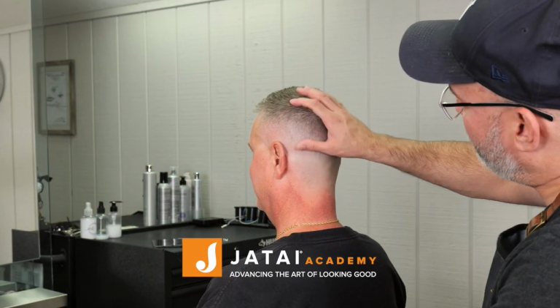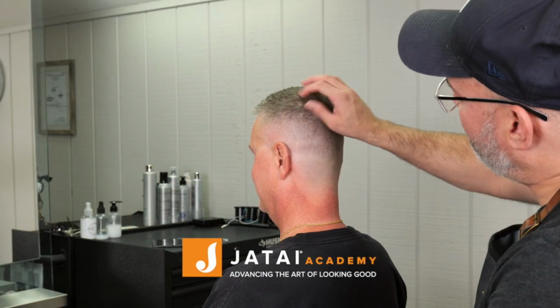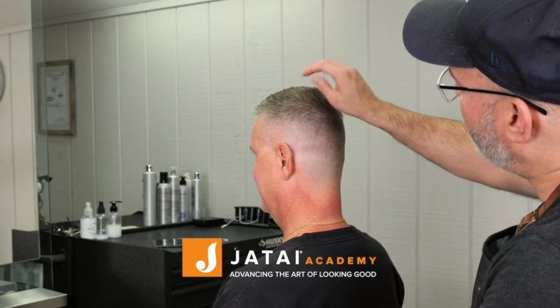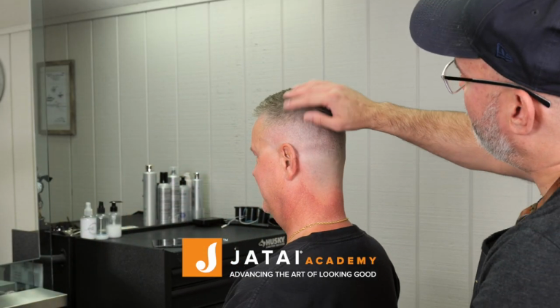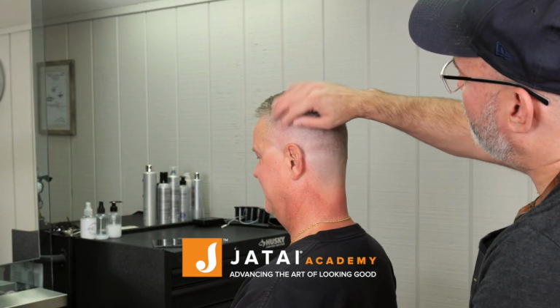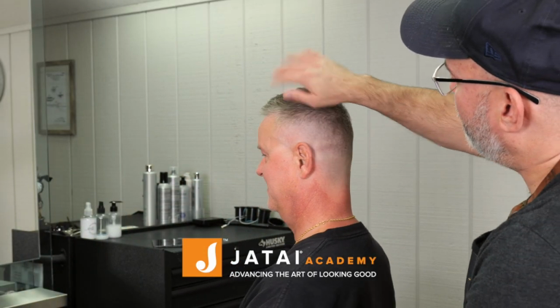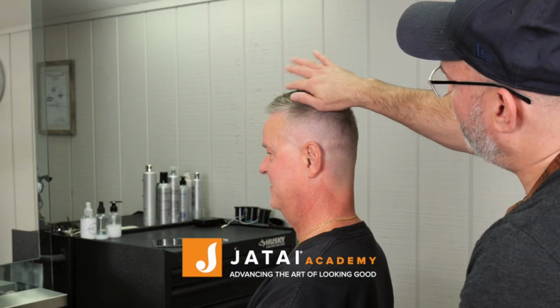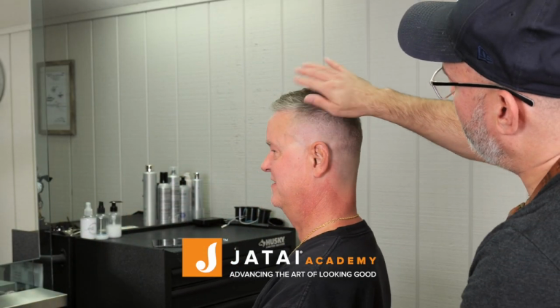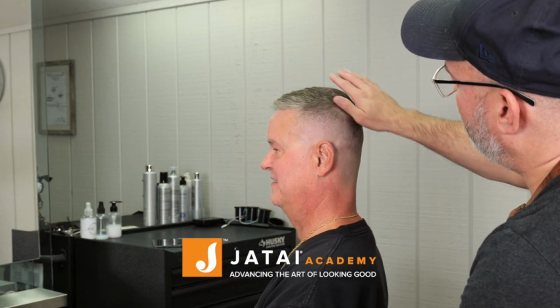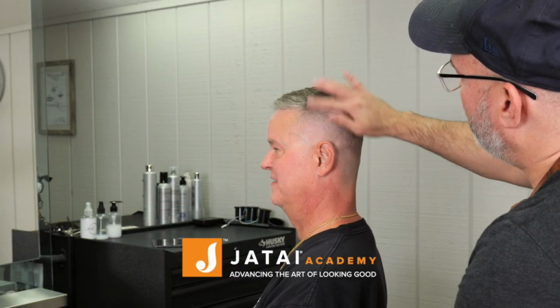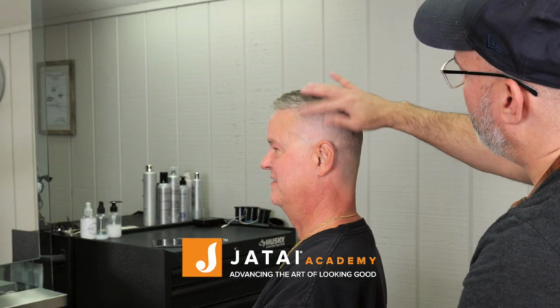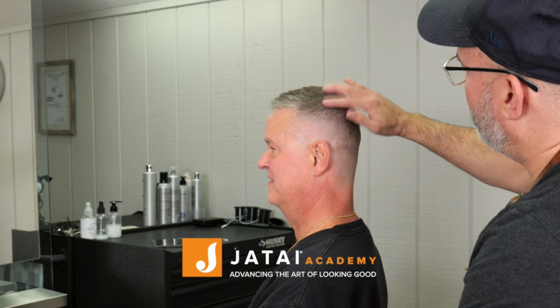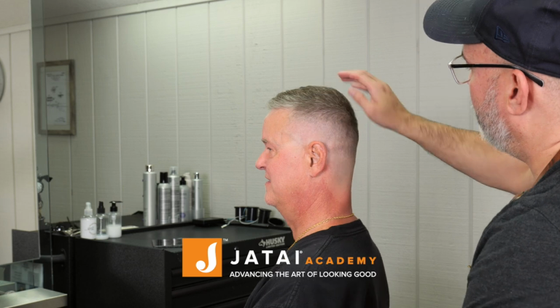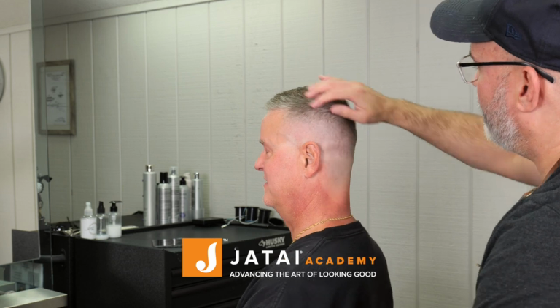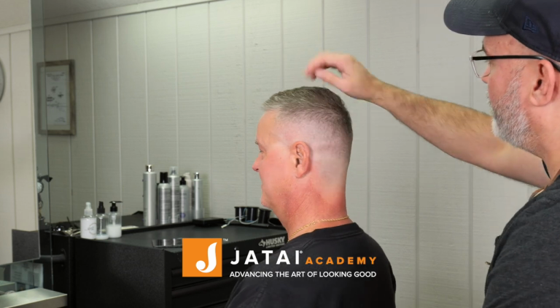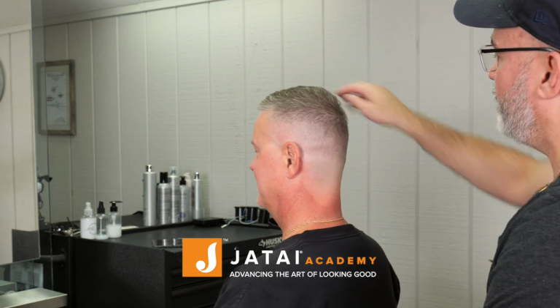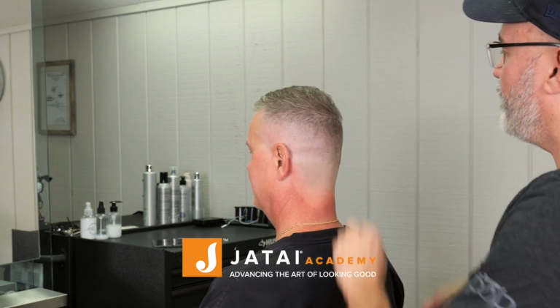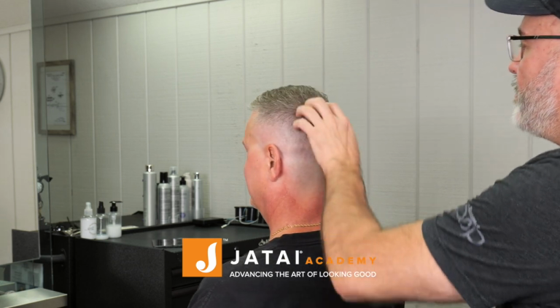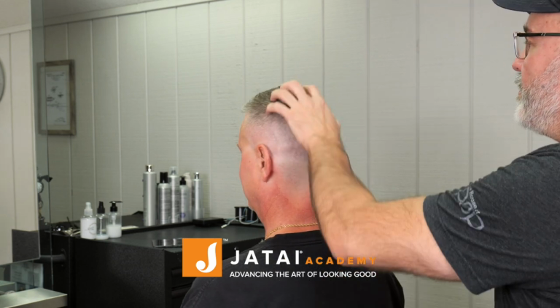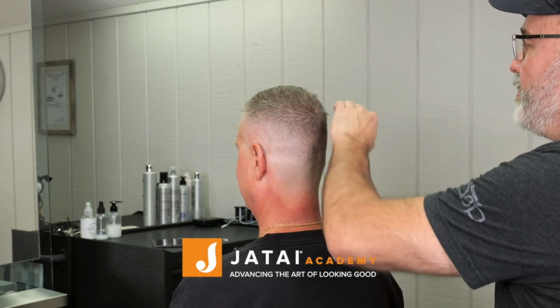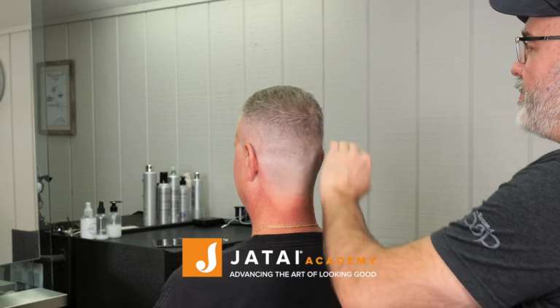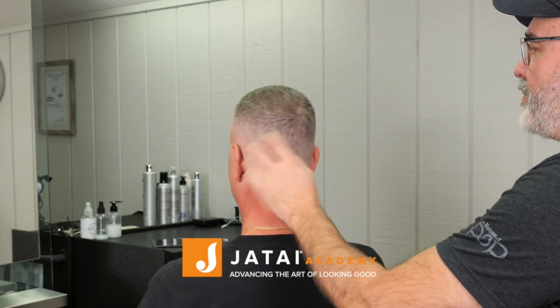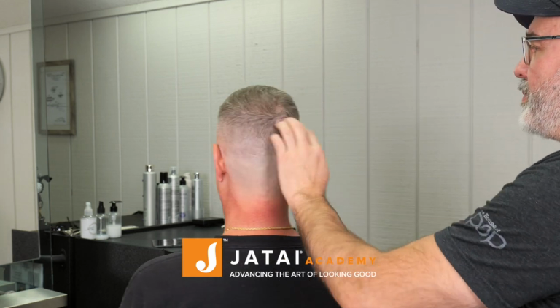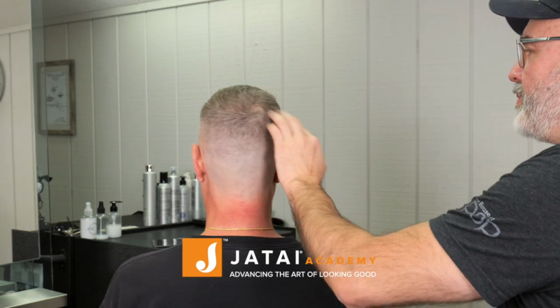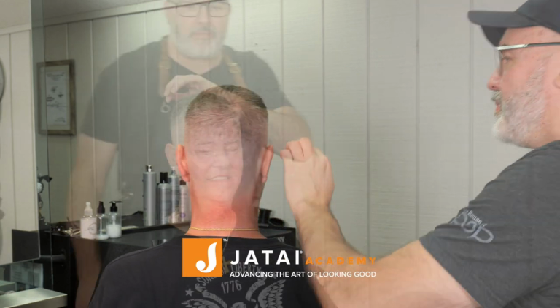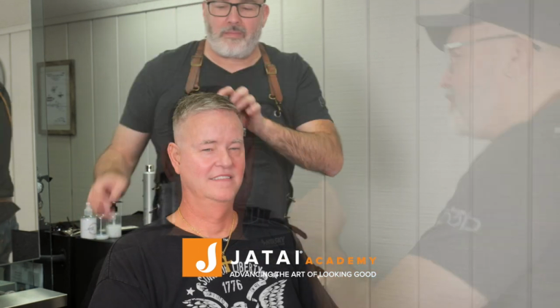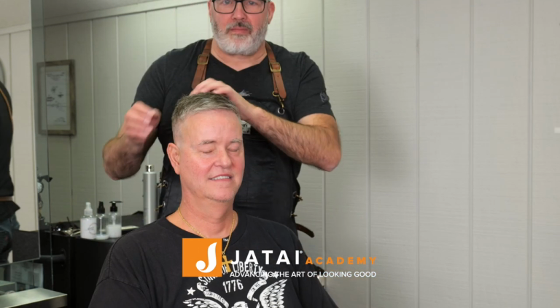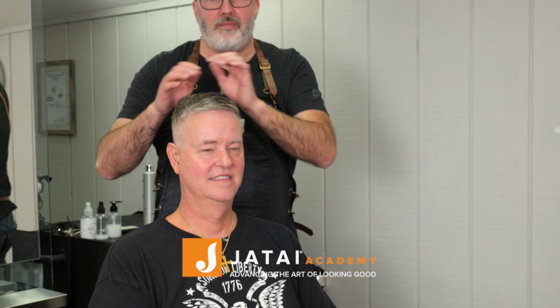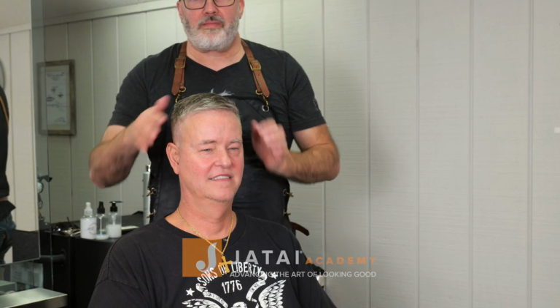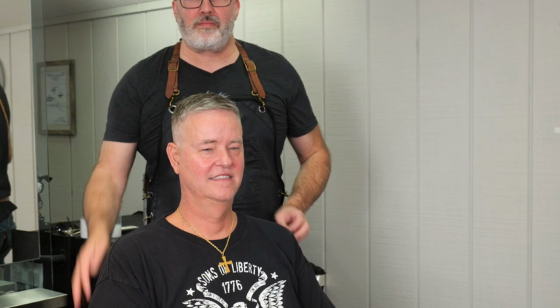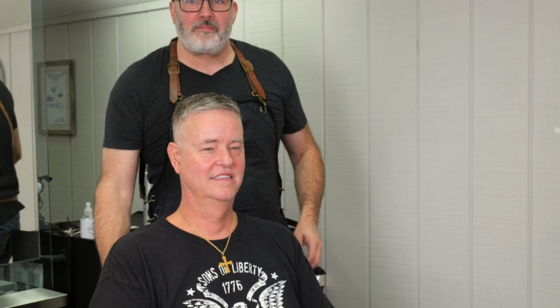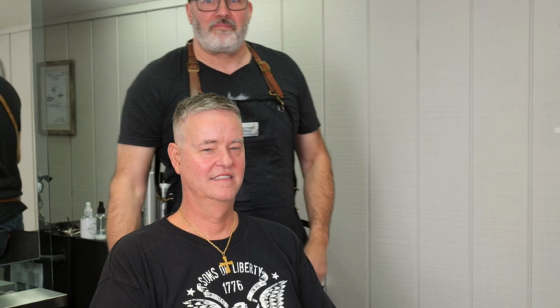Please check out the Jatai Academy — there's a lot of great info on there. Here is the end result and I think it looks pretty good, not too bad. We'll see you next time.